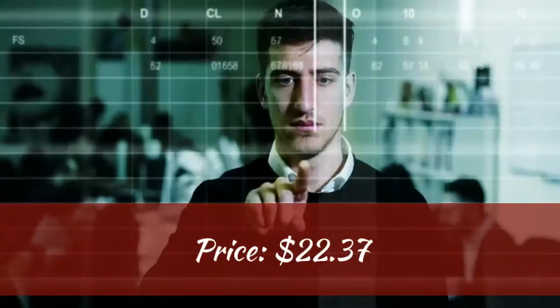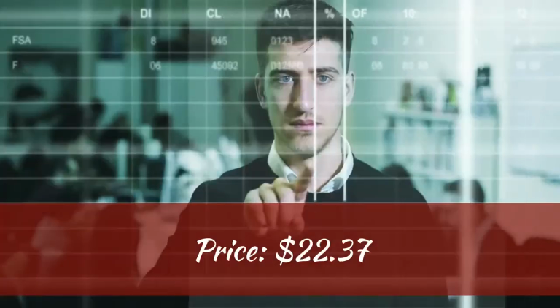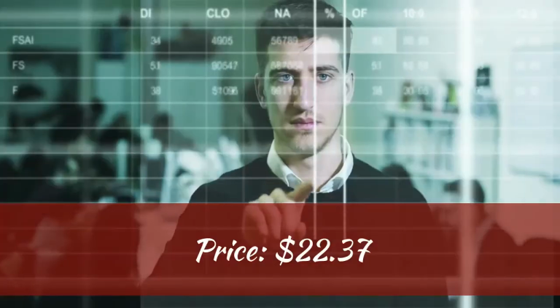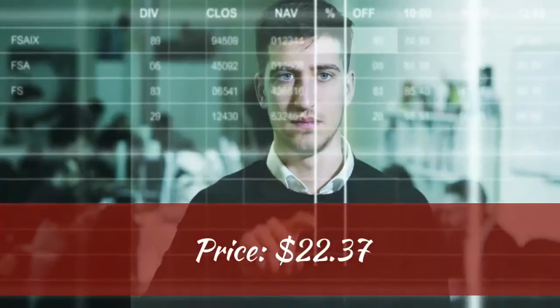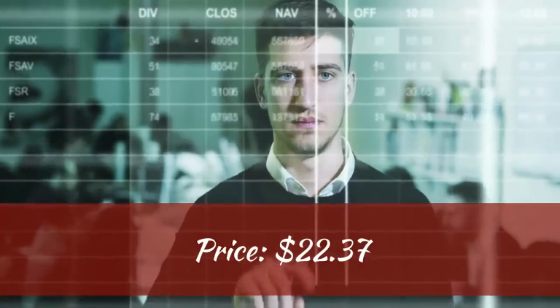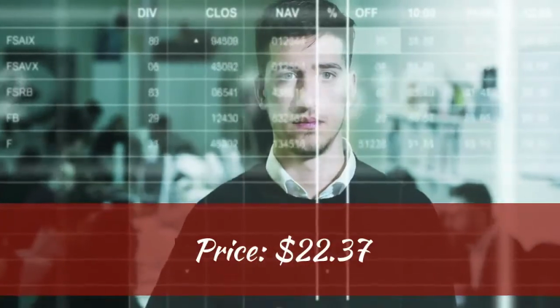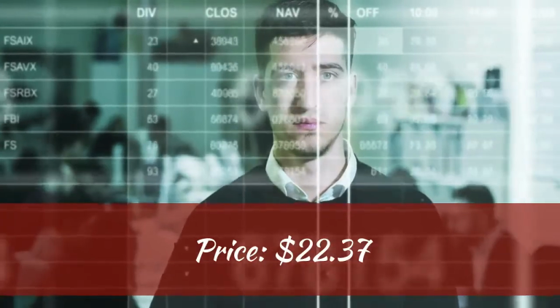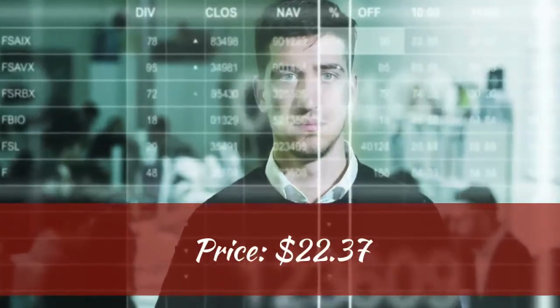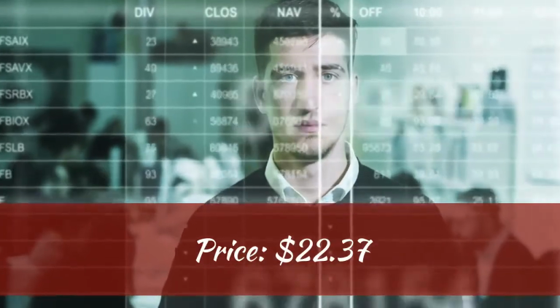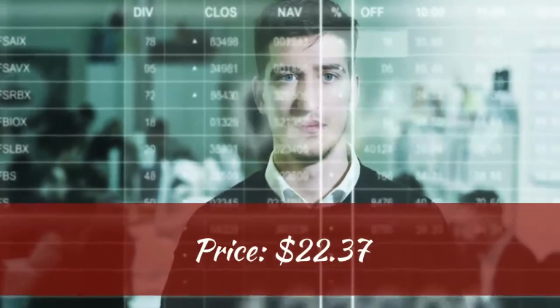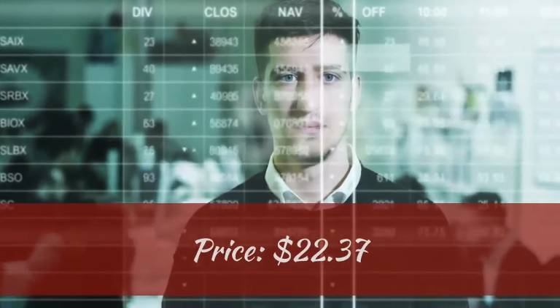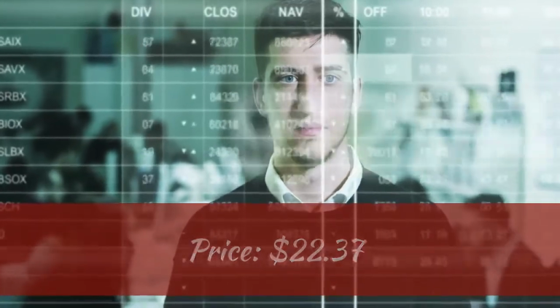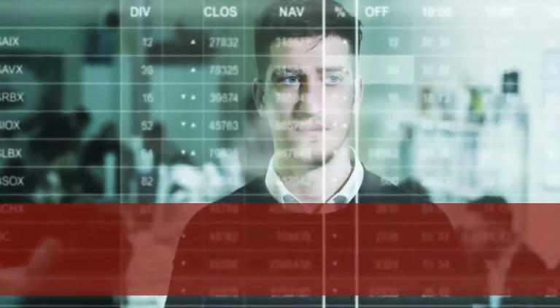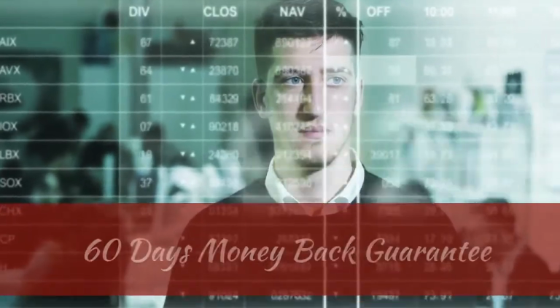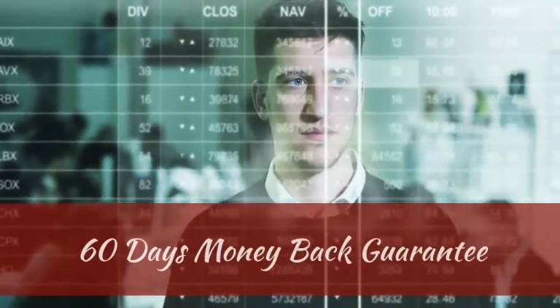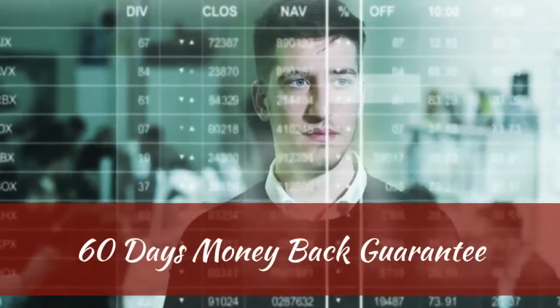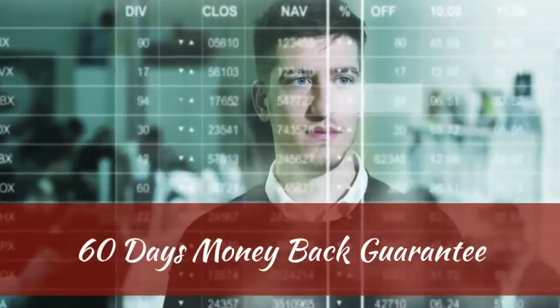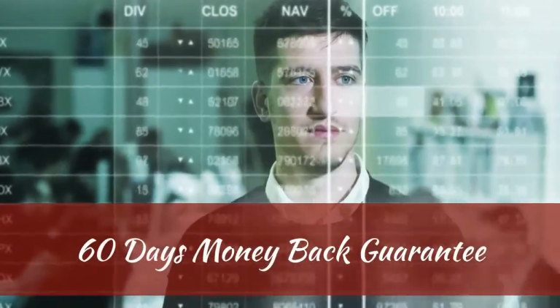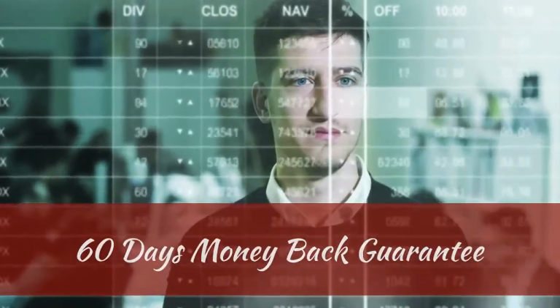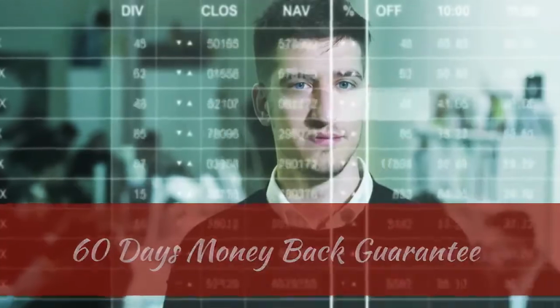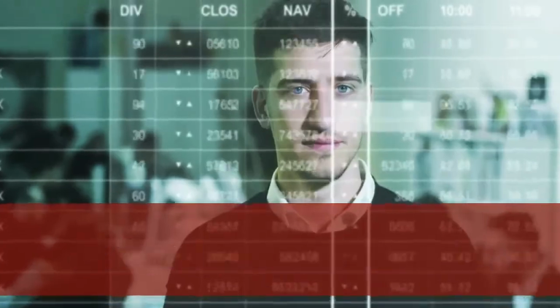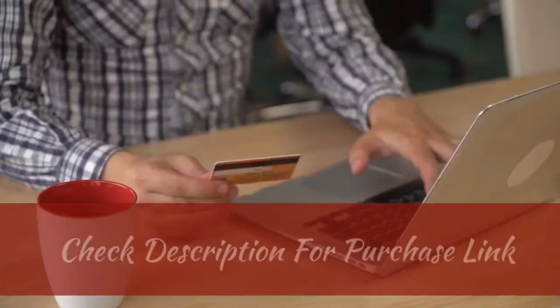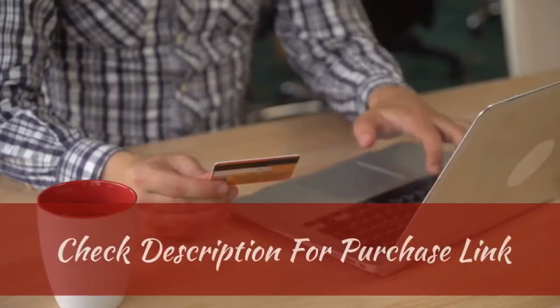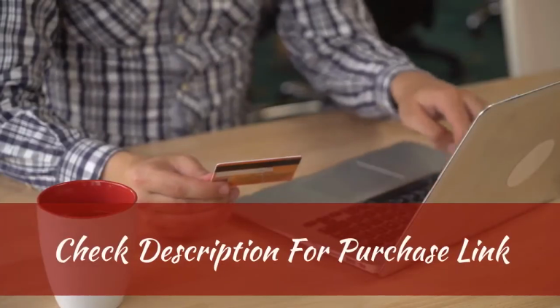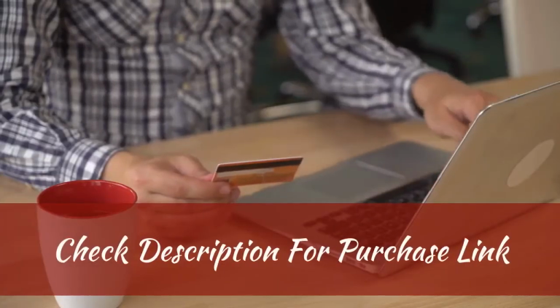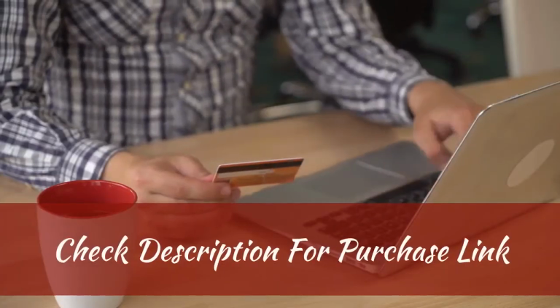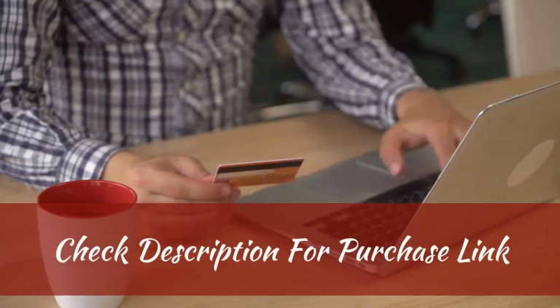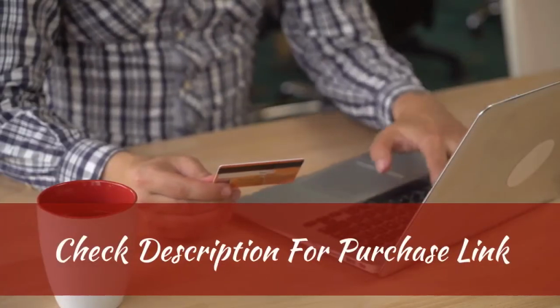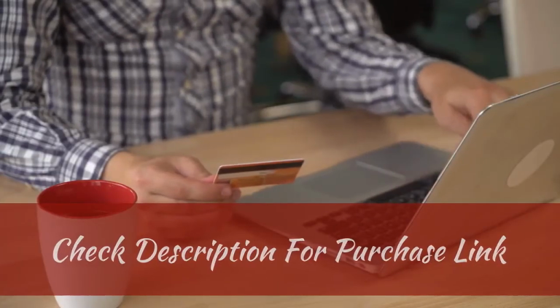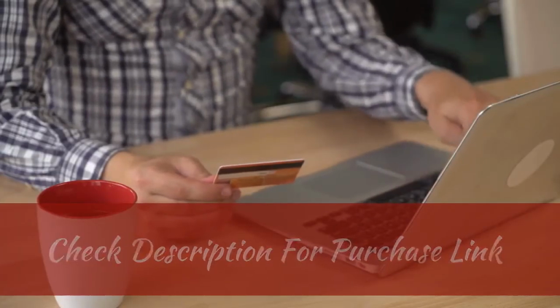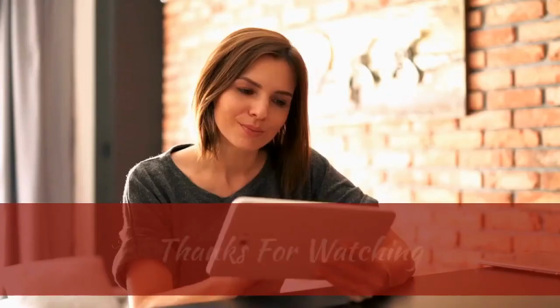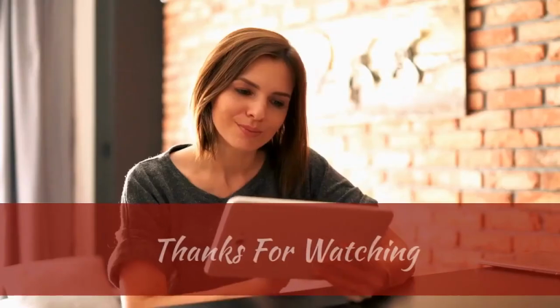Priced at $22.37. 60-day money-back guarantee. Check the description for the purchase link. Thanks for watching.